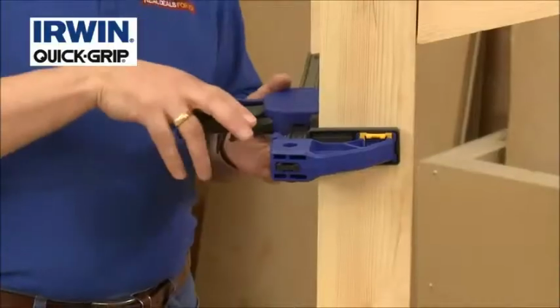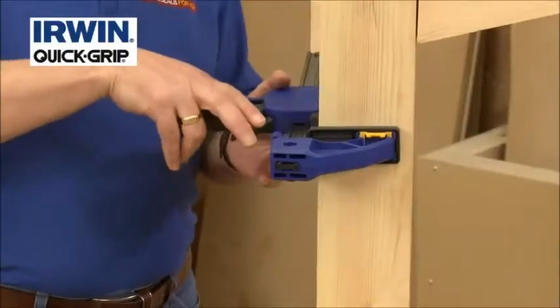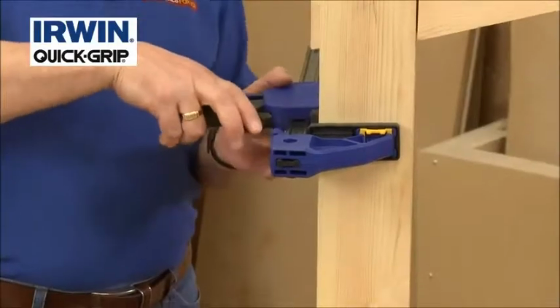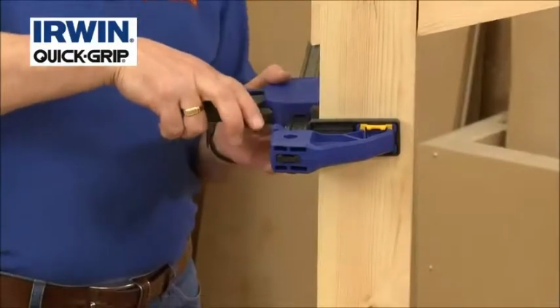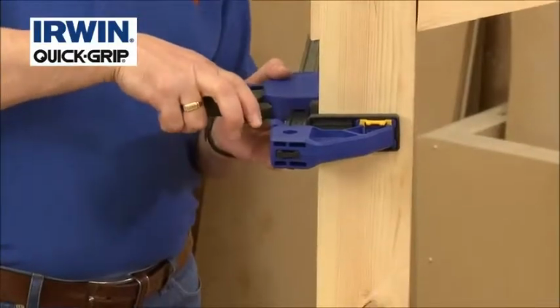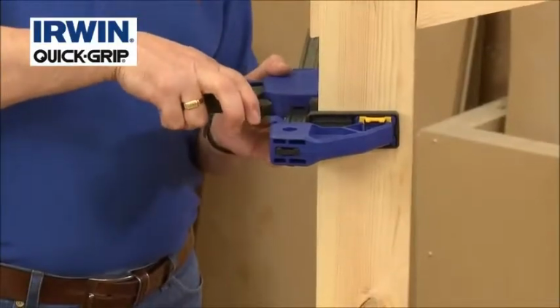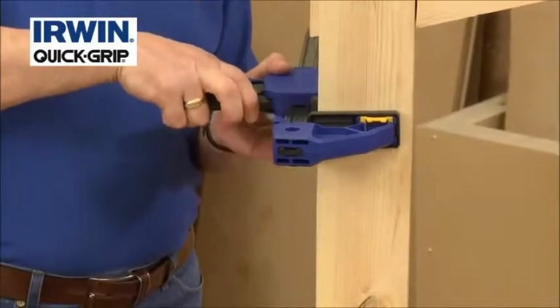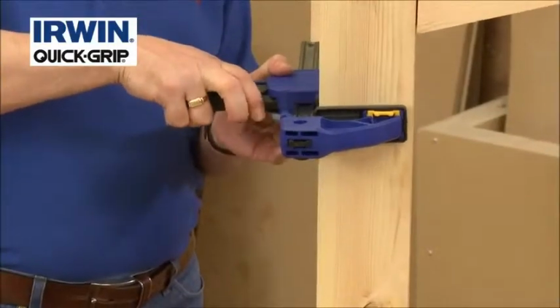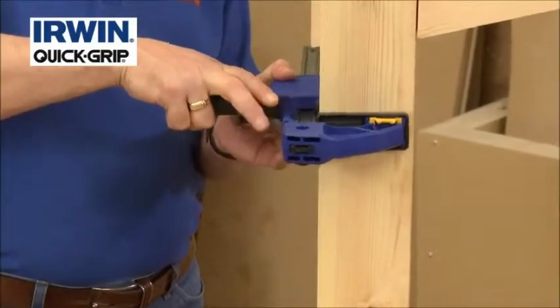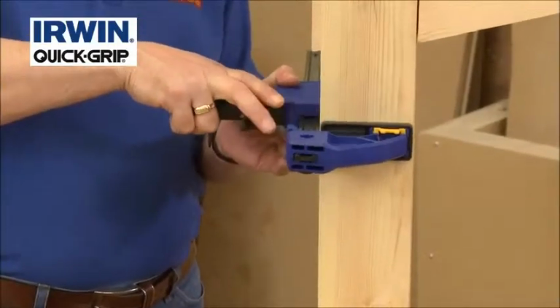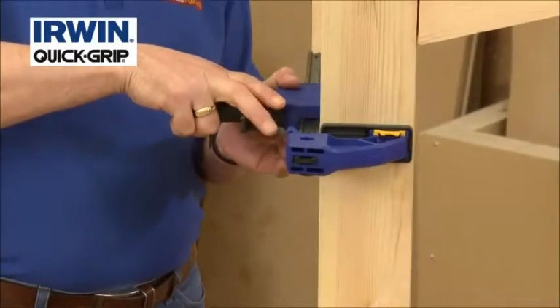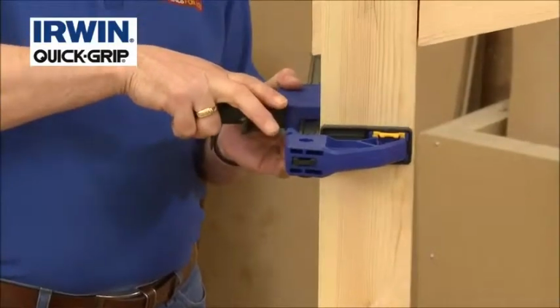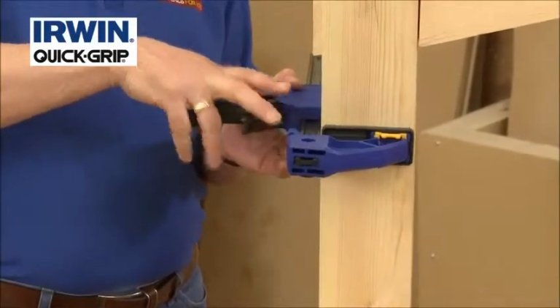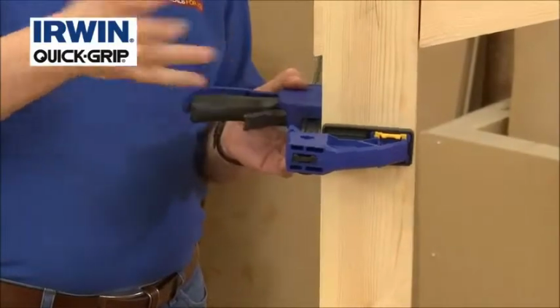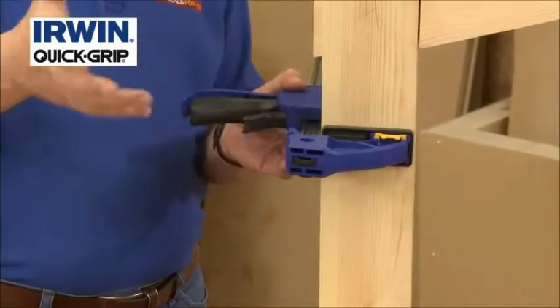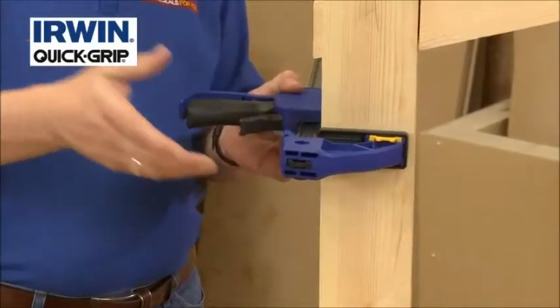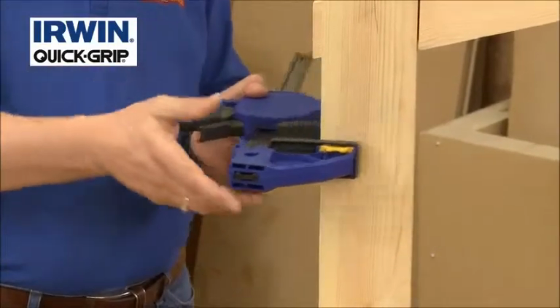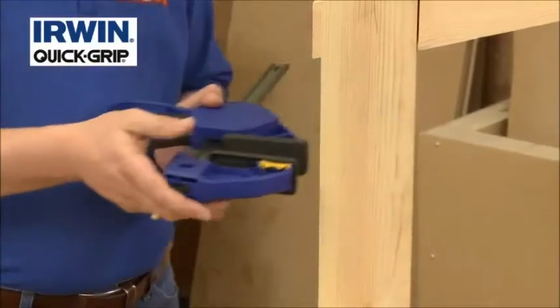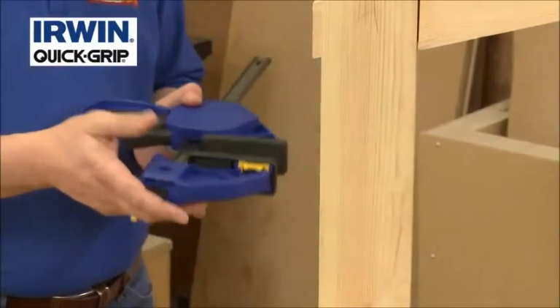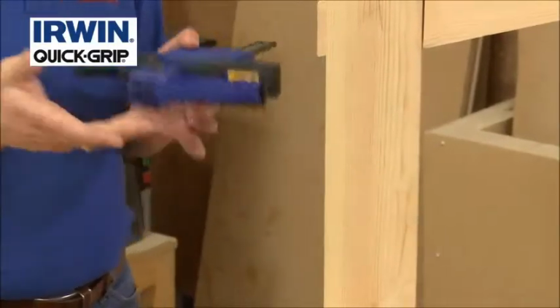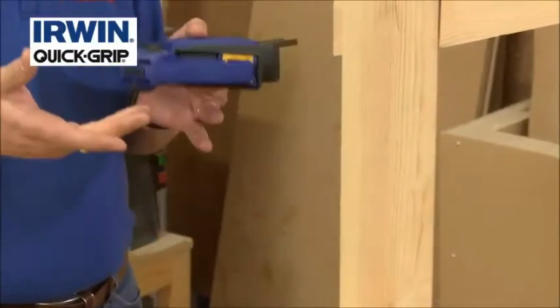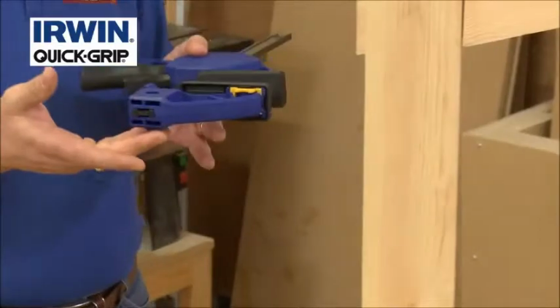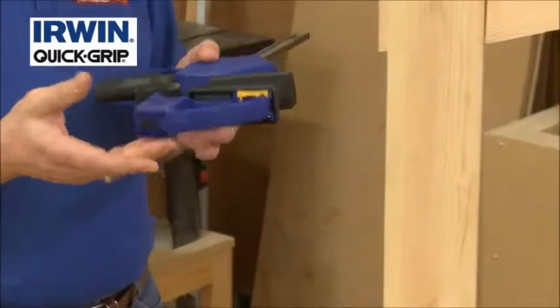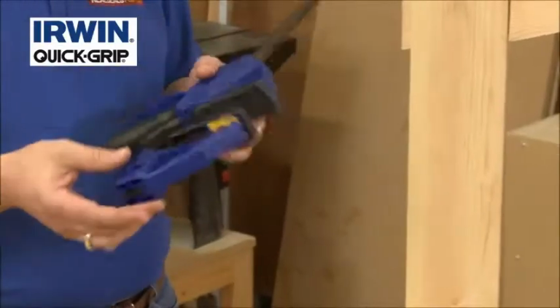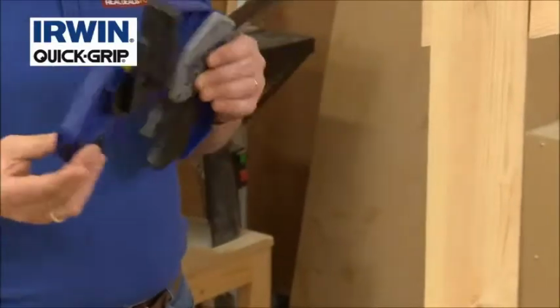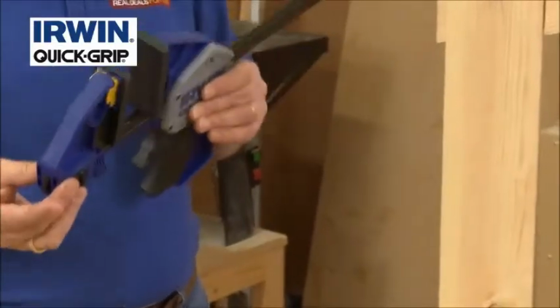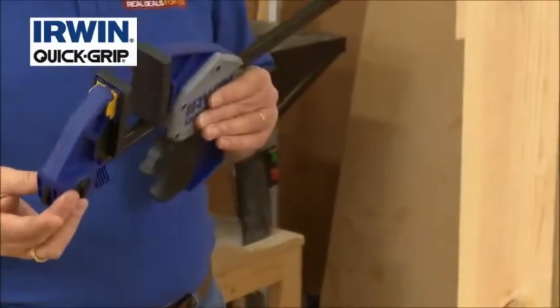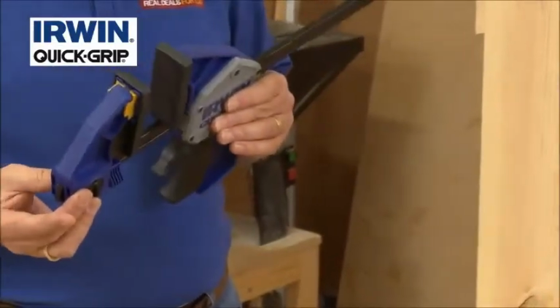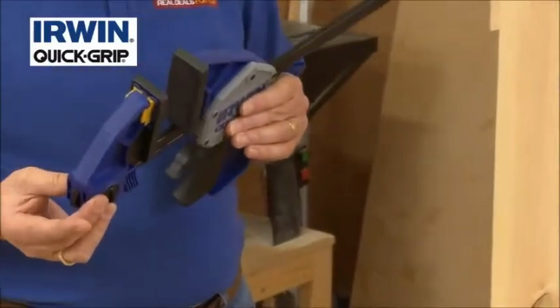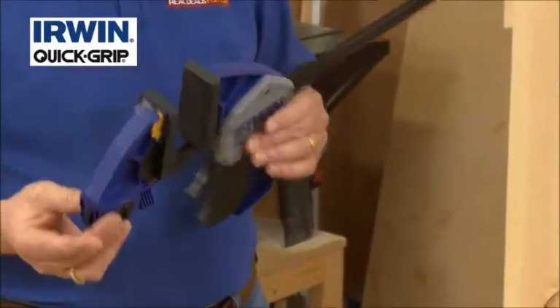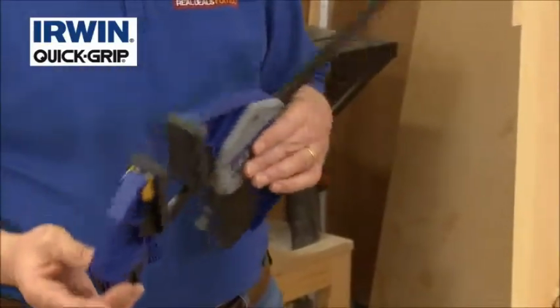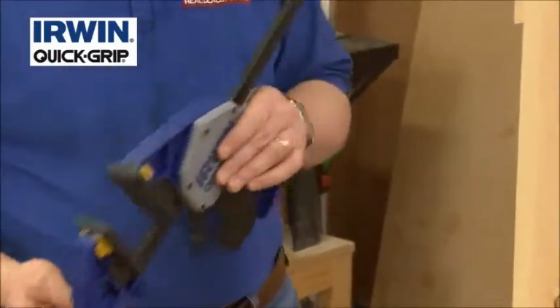With this, you literally — you can hear it unlock. Again, nice and safe, good safety feature on there.